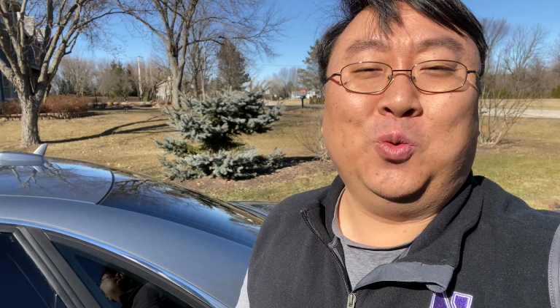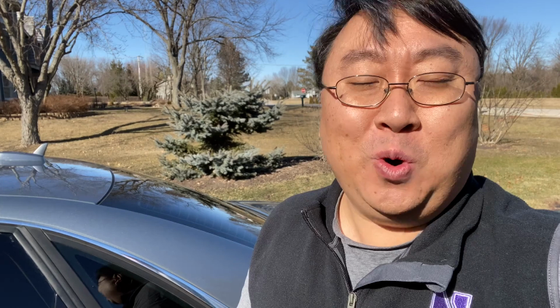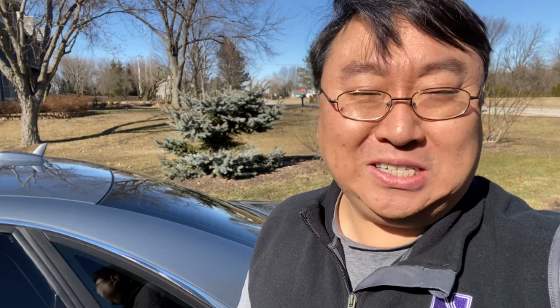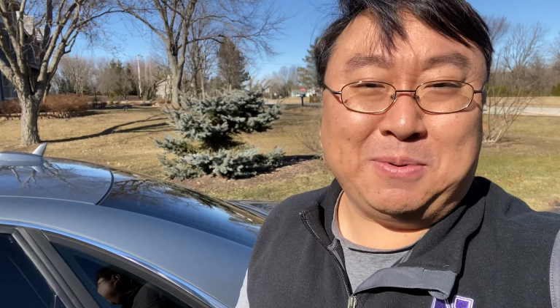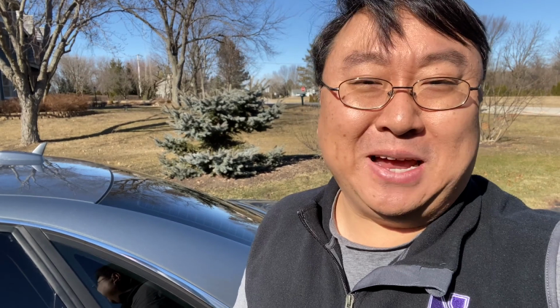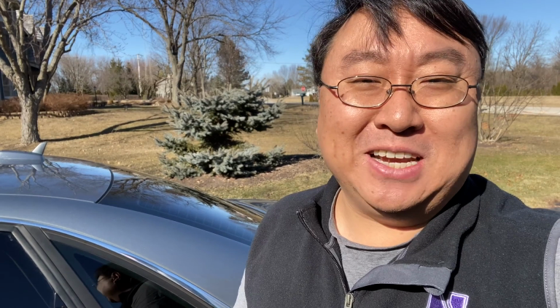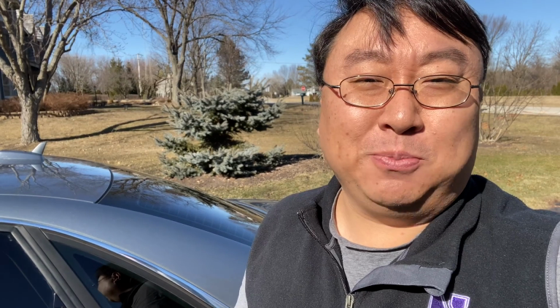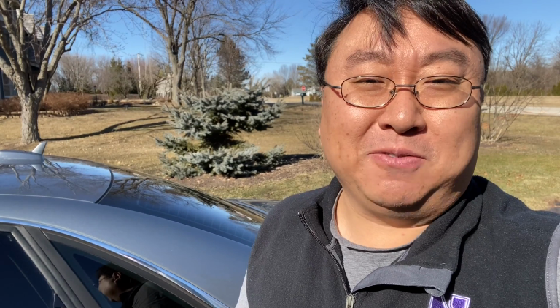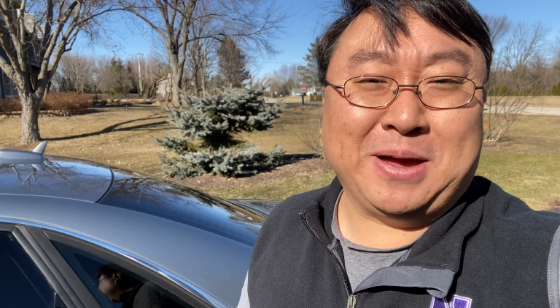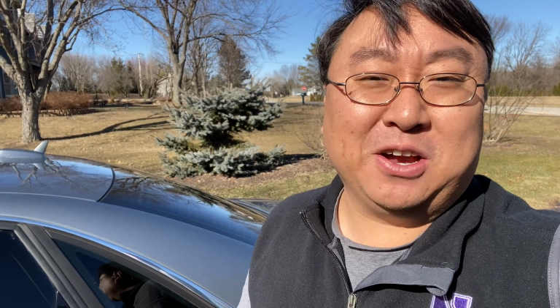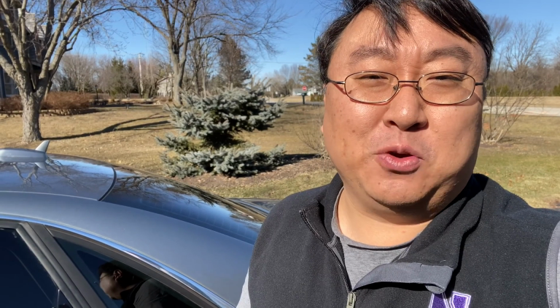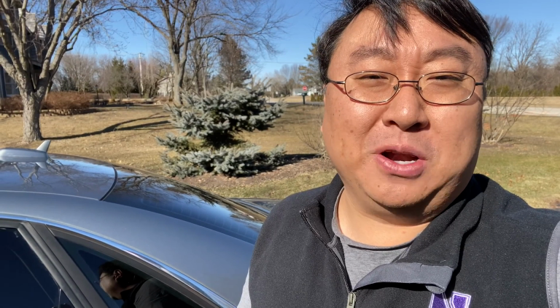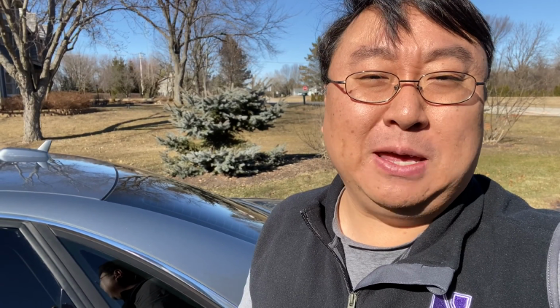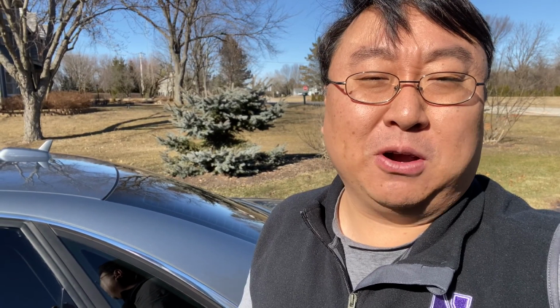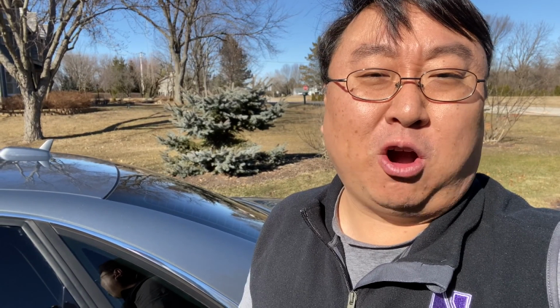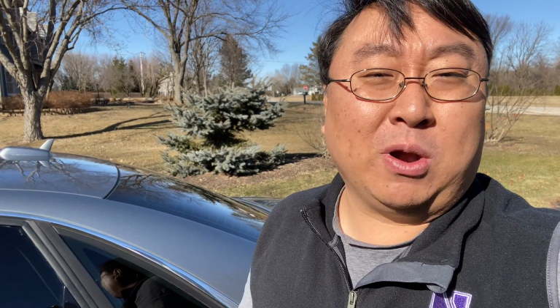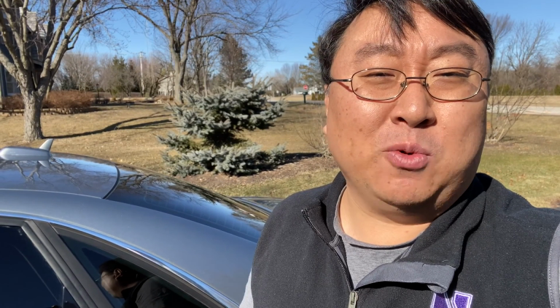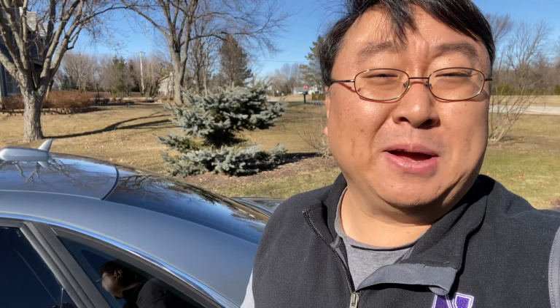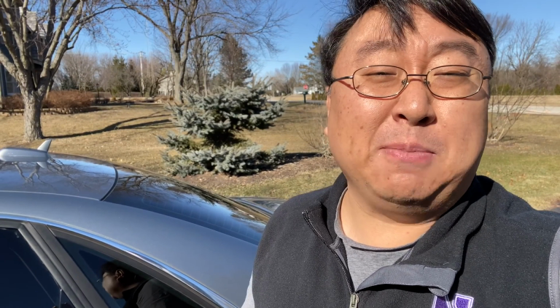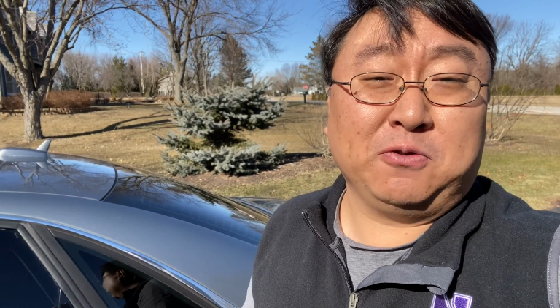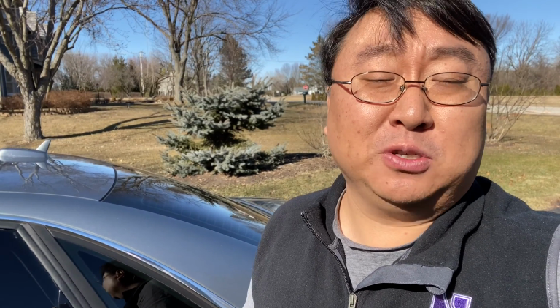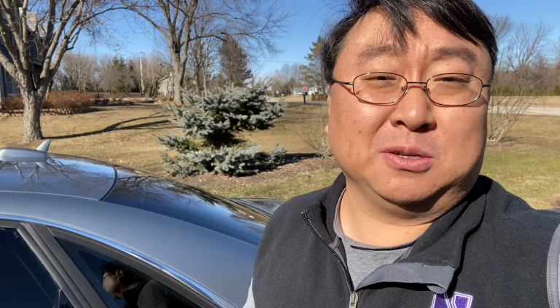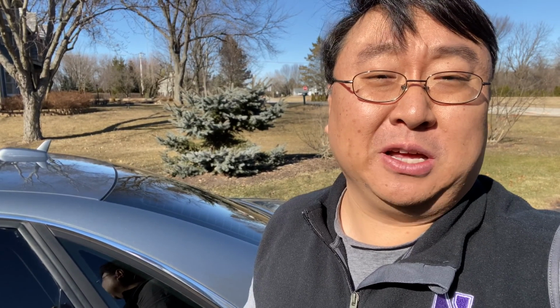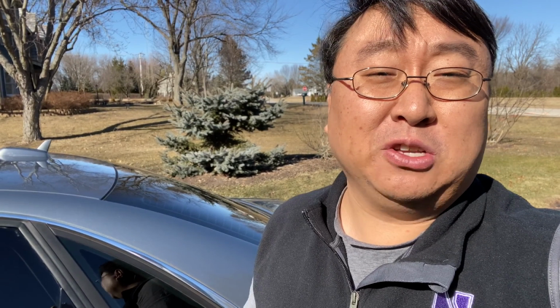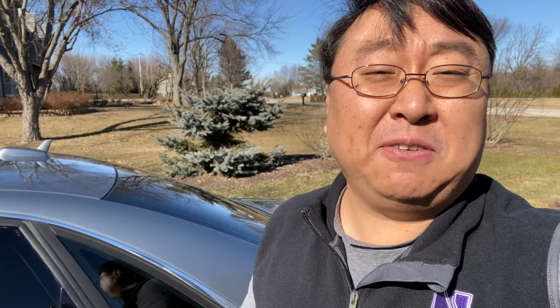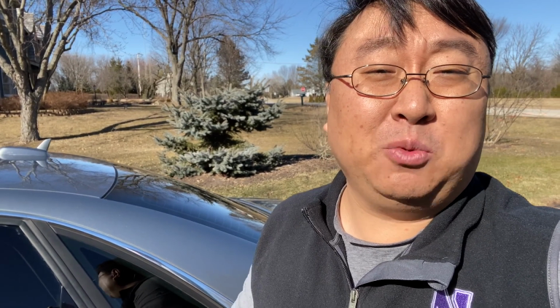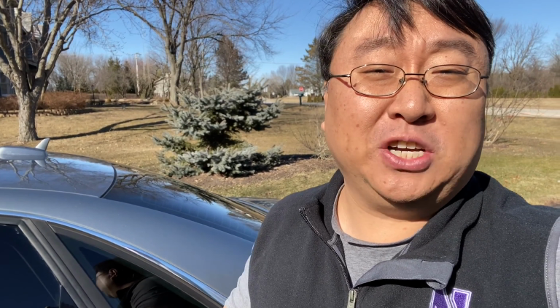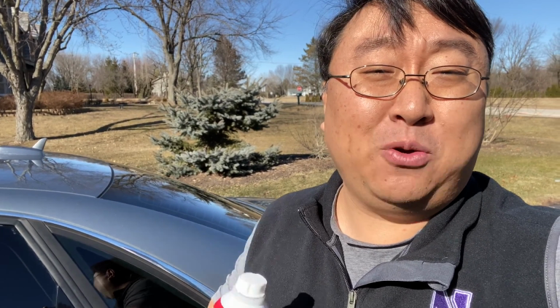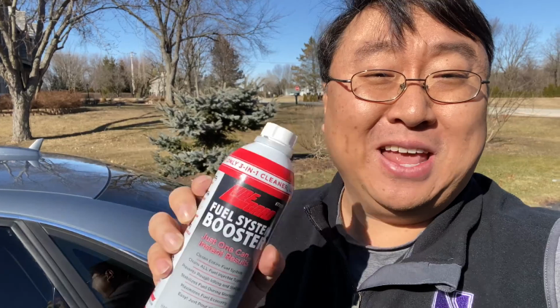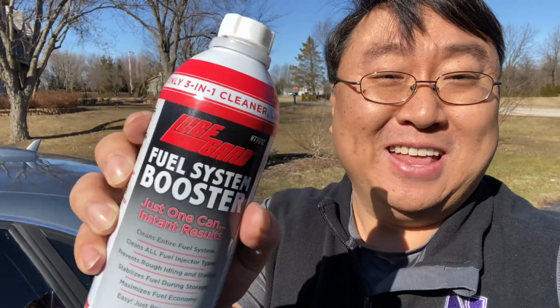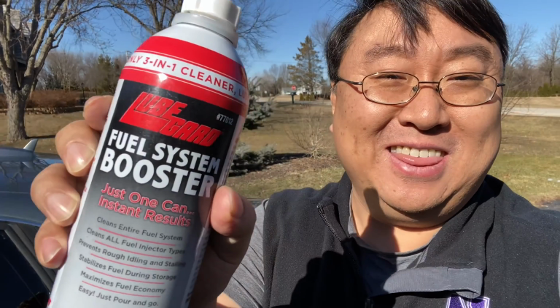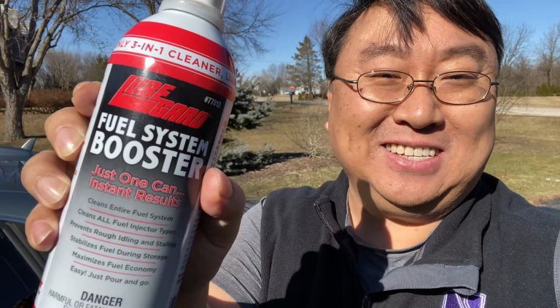What's happening Panda Nation? Peter Von Panda here. If you want to keep your car running well by keeping your fuel system clean, you definitely want to check out this.